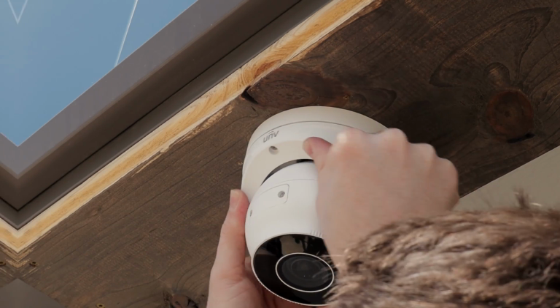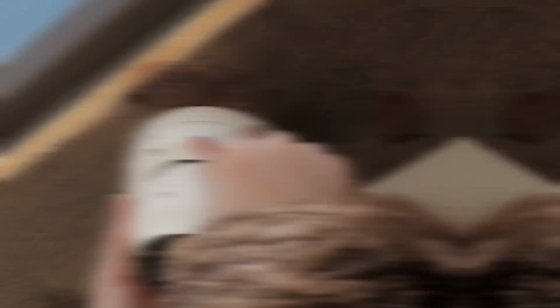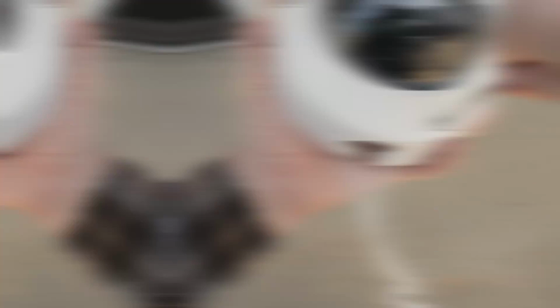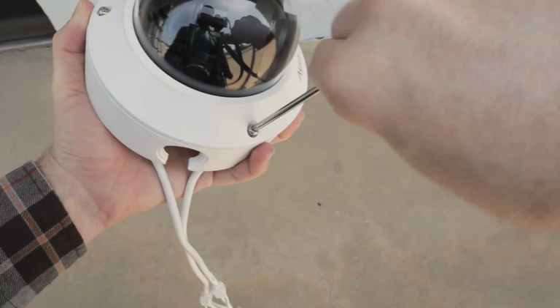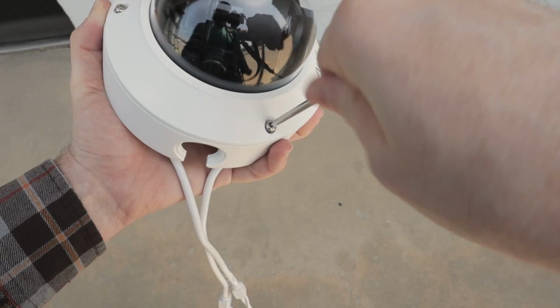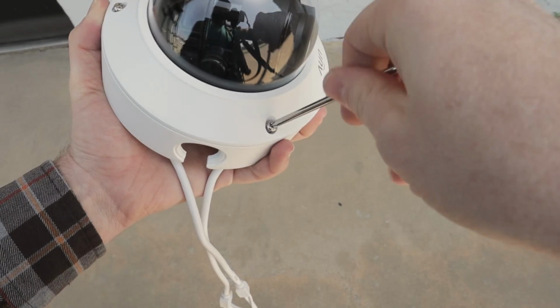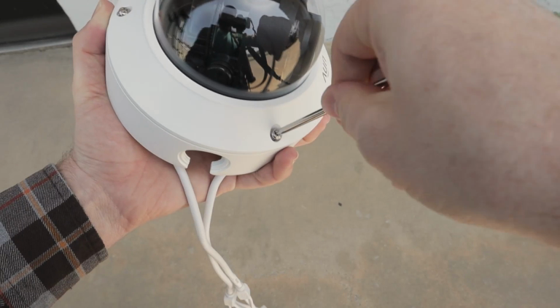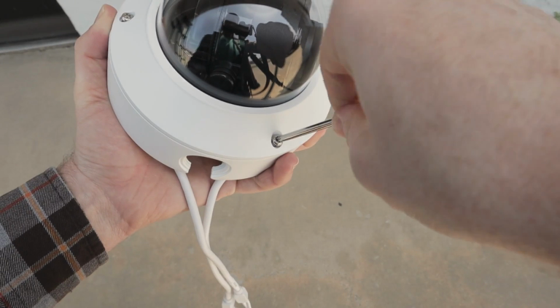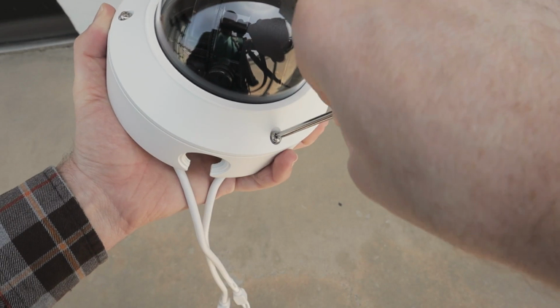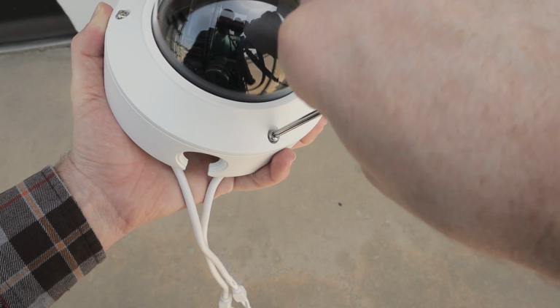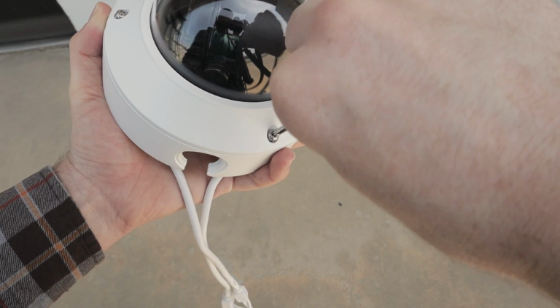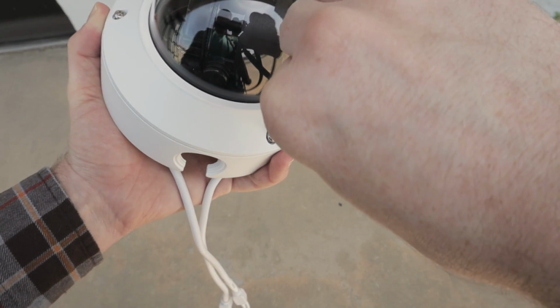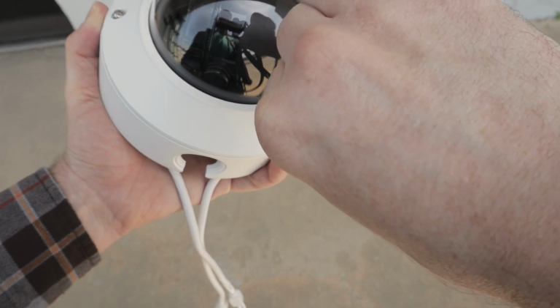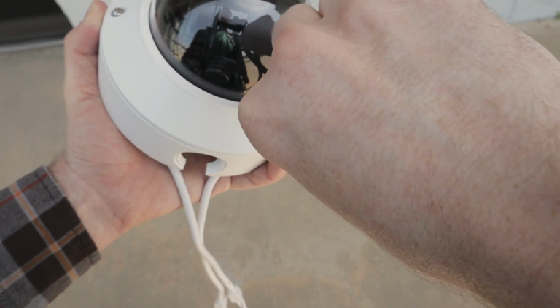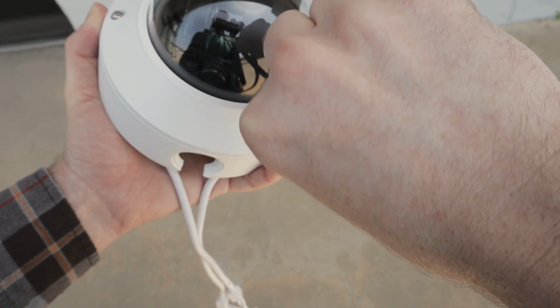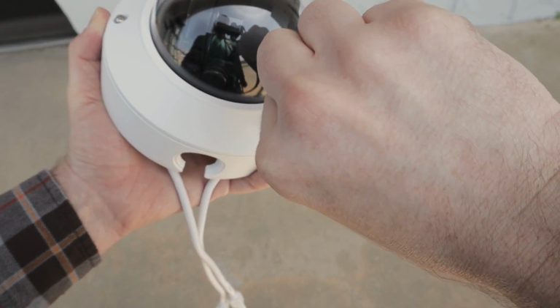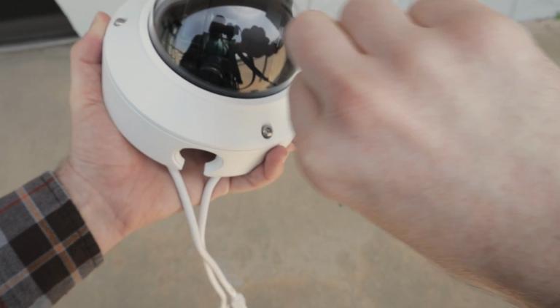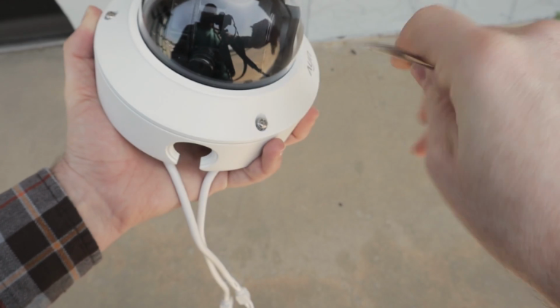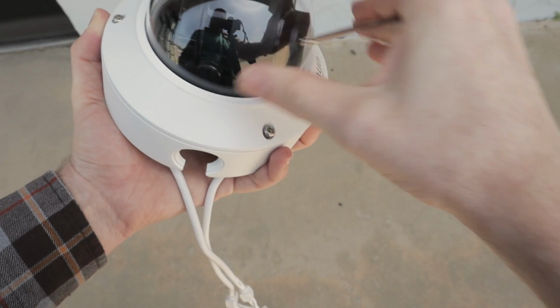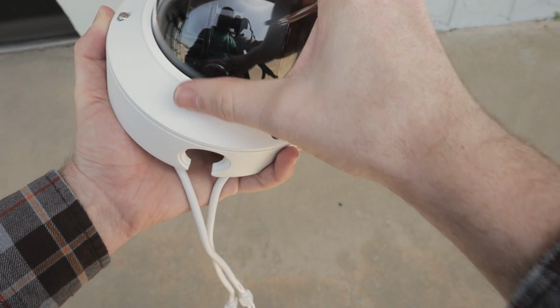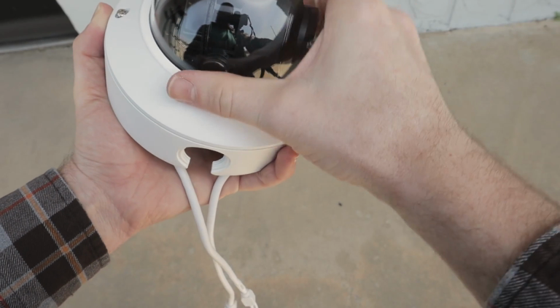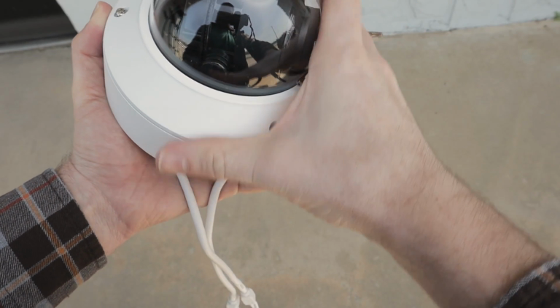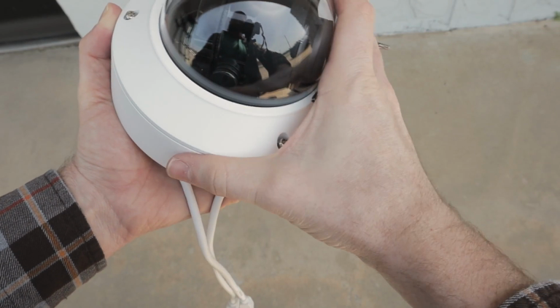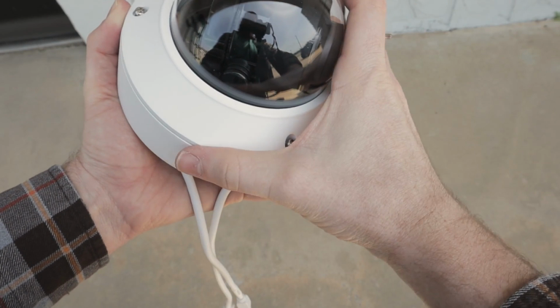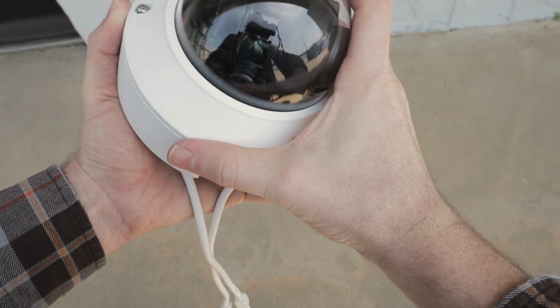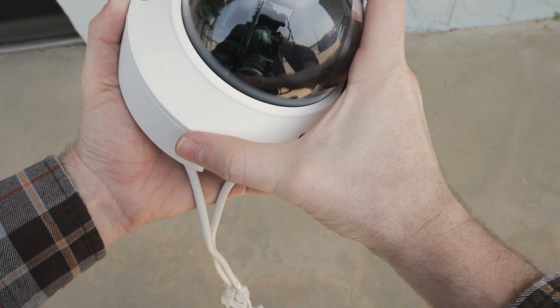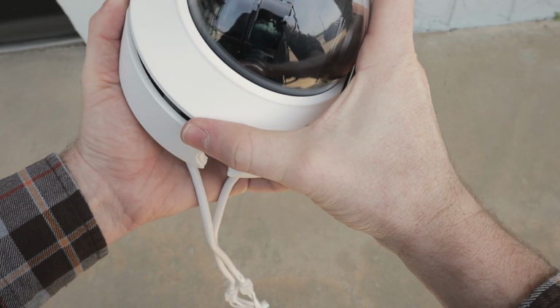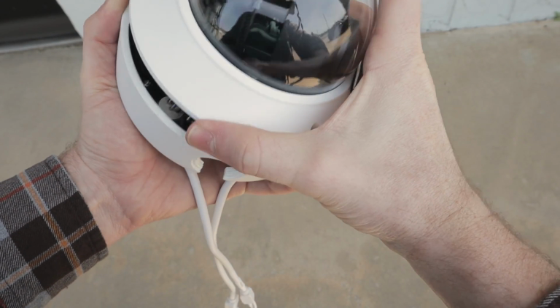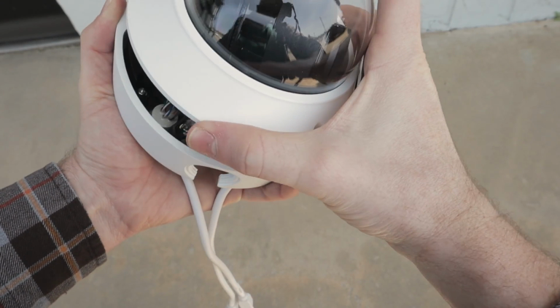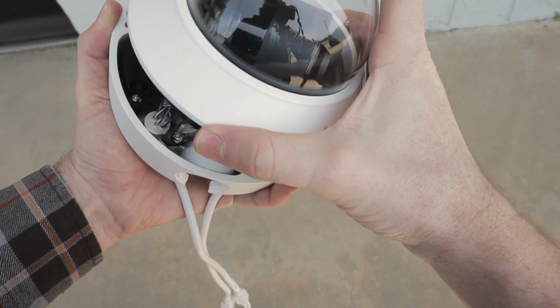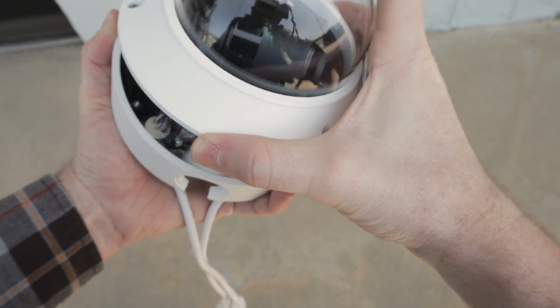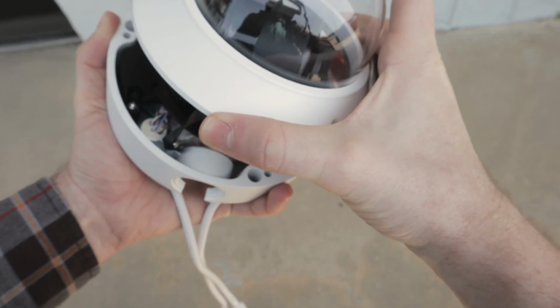For the motorized vandal dome, simply remove the glass dome using the included hex wrench and screw the camera body into place.